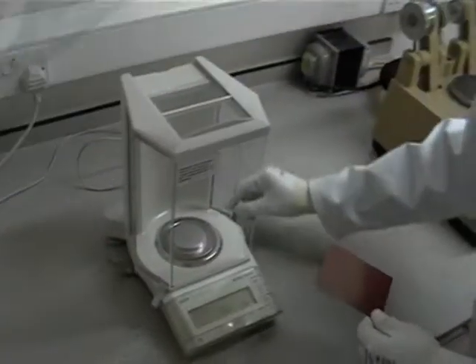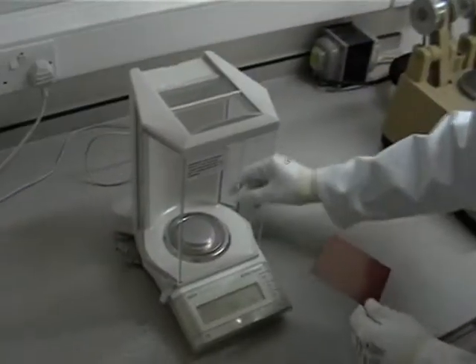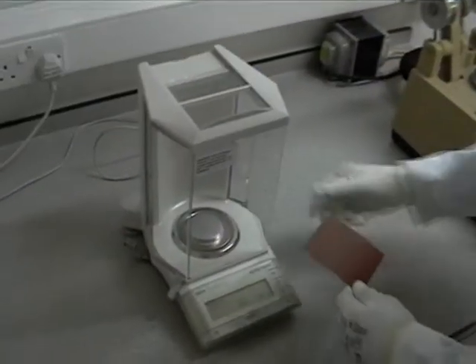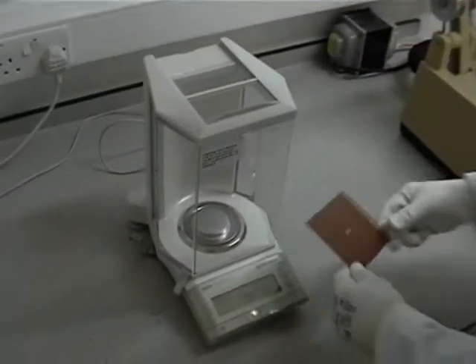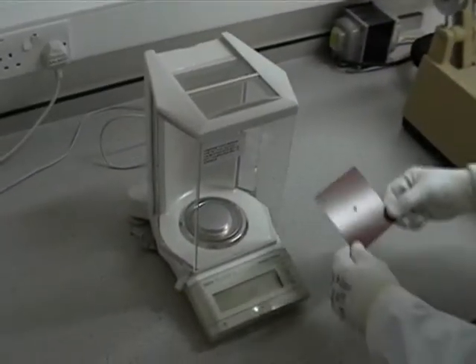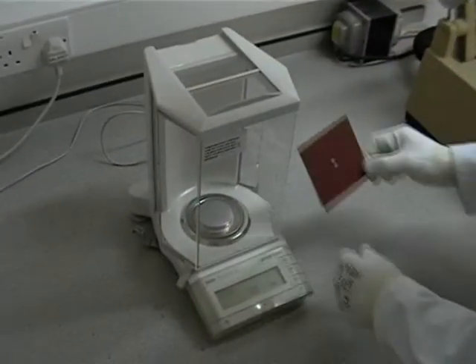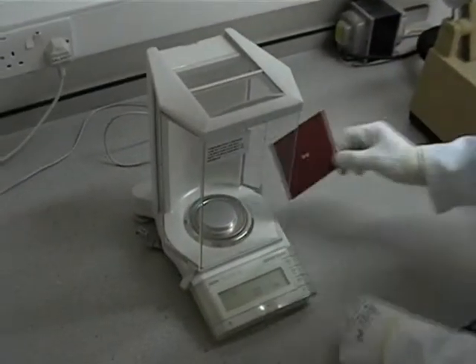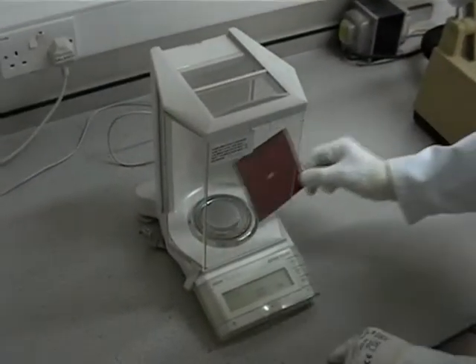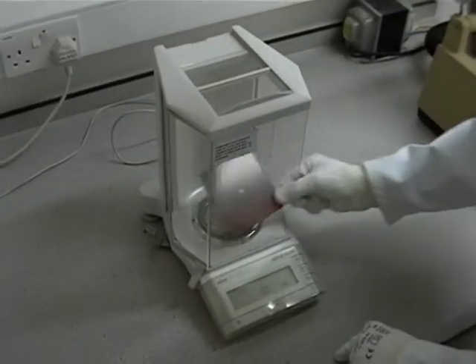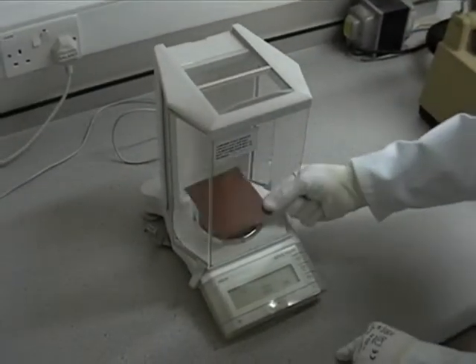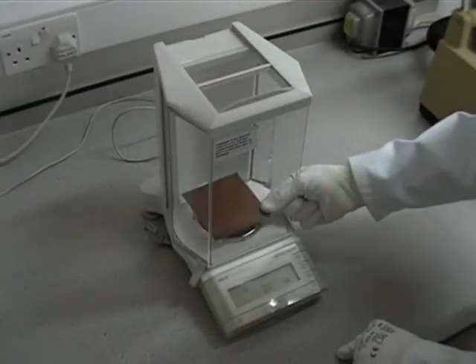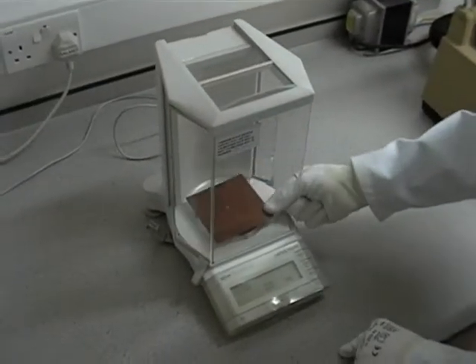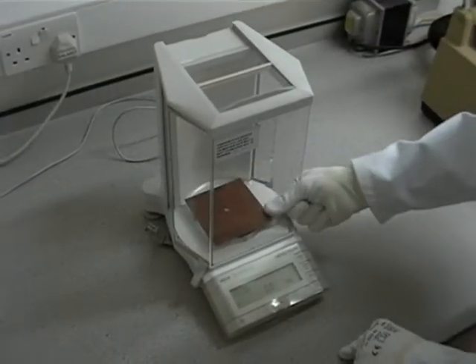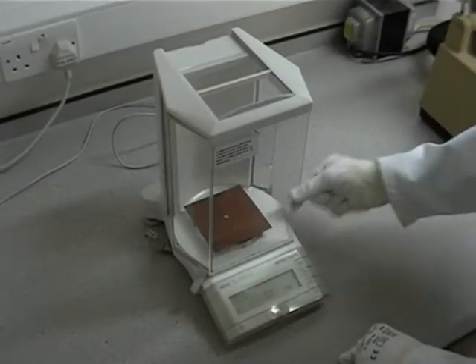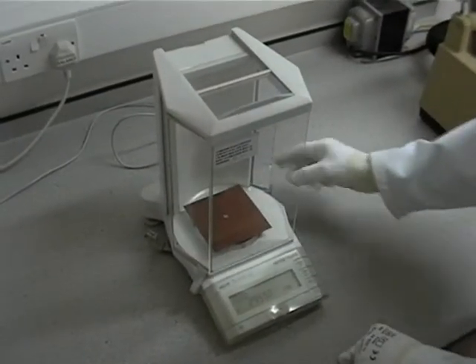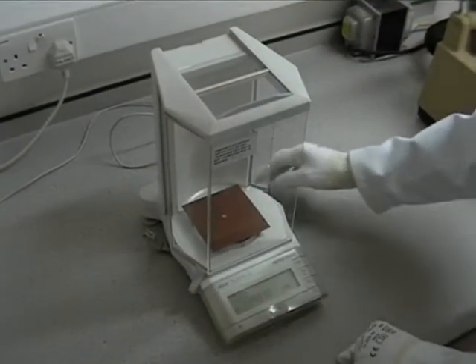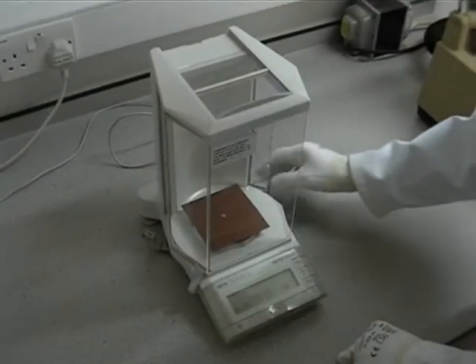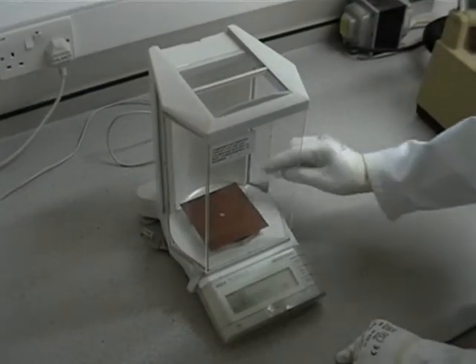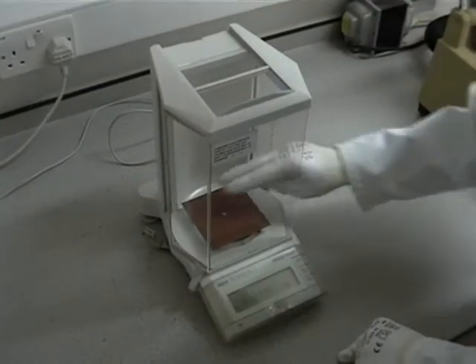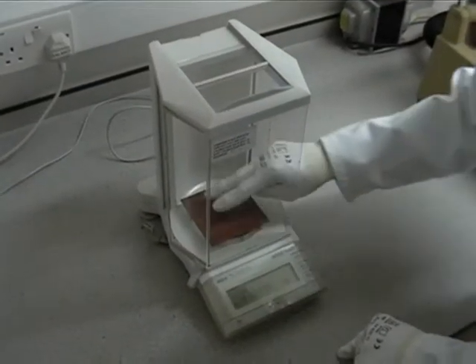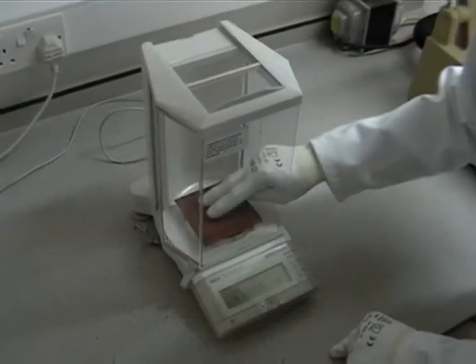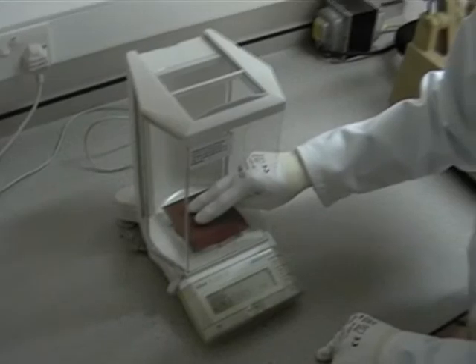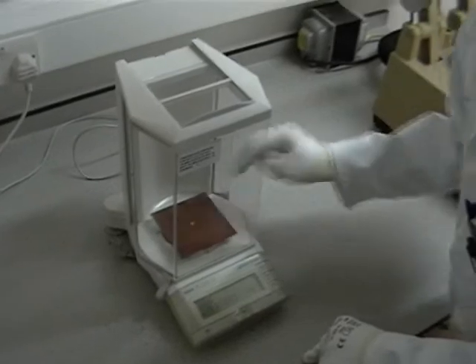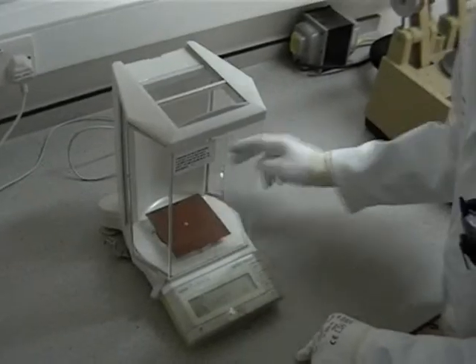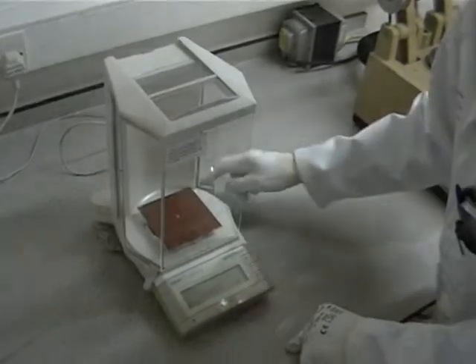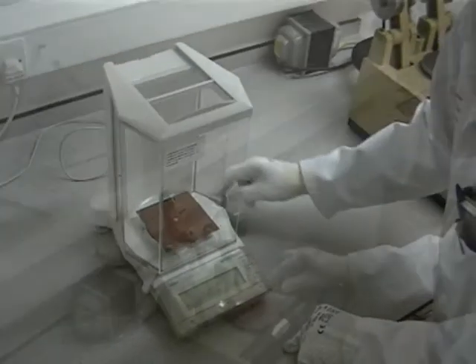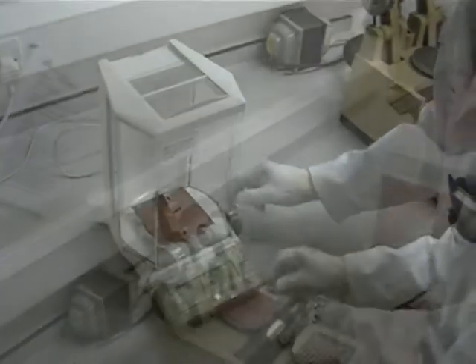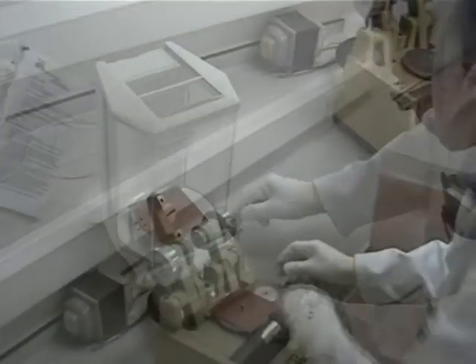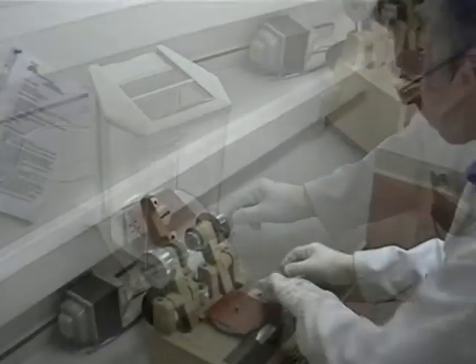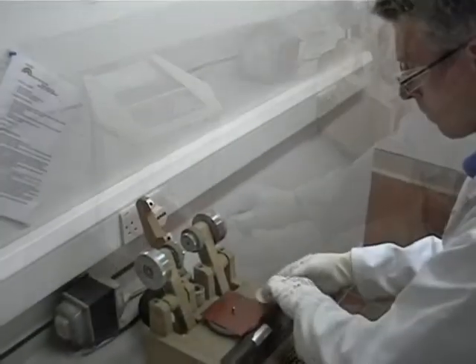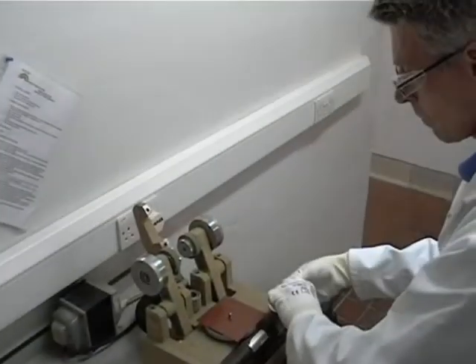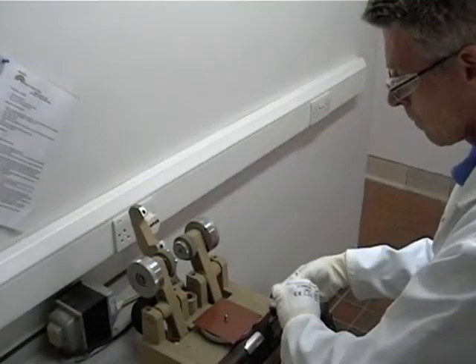The fresh sample must be weighed to a high degree of accuracy before being inserted into the equipment.